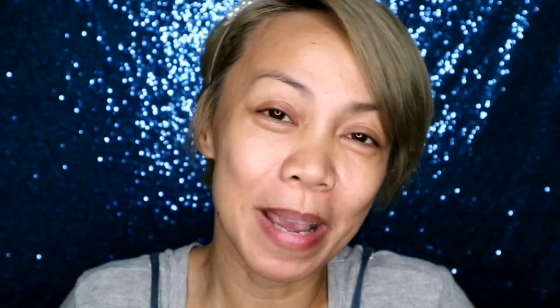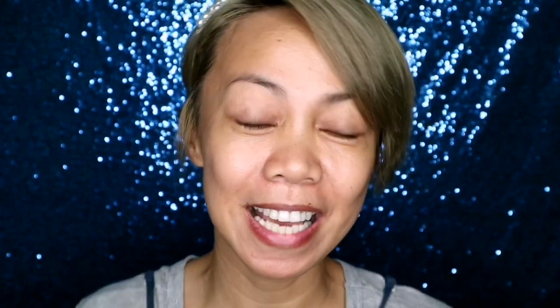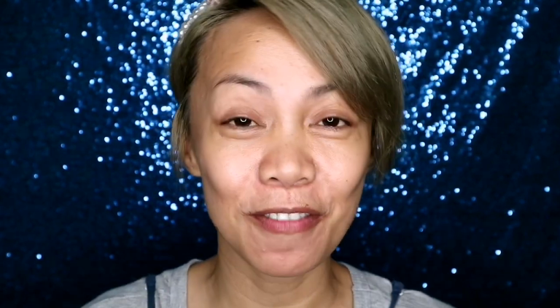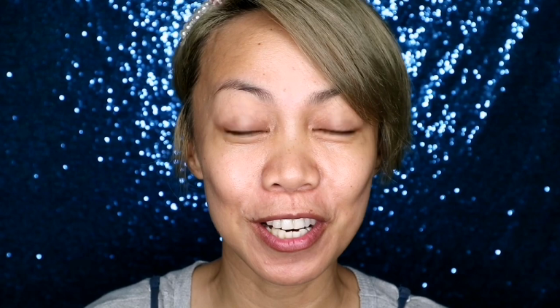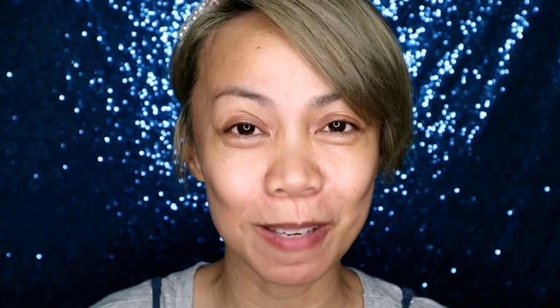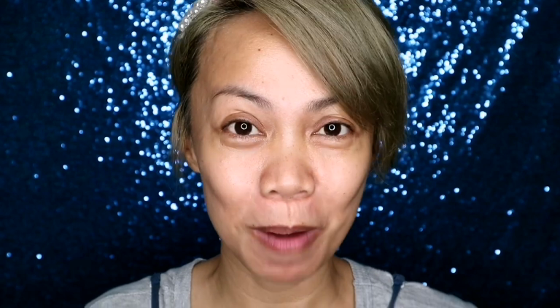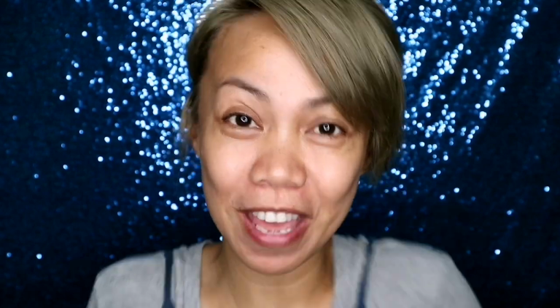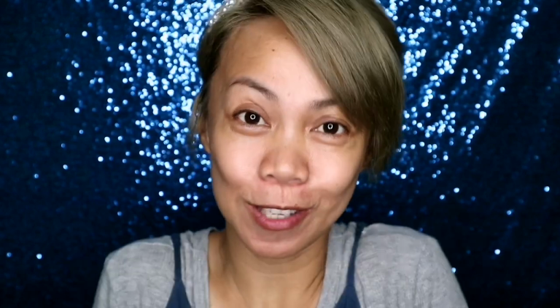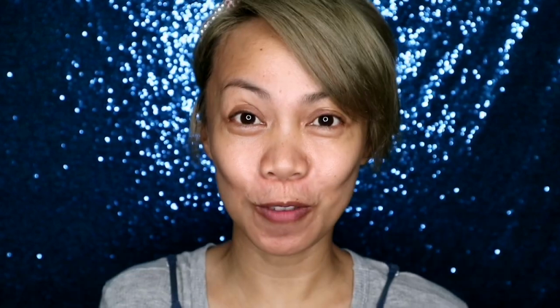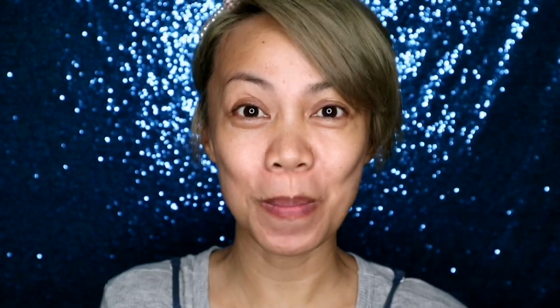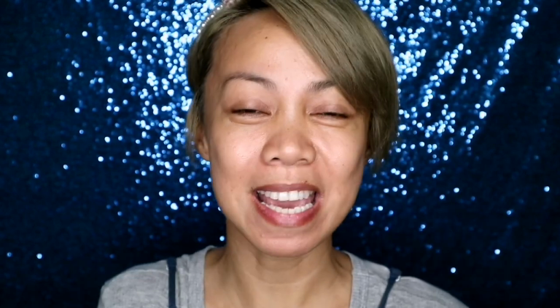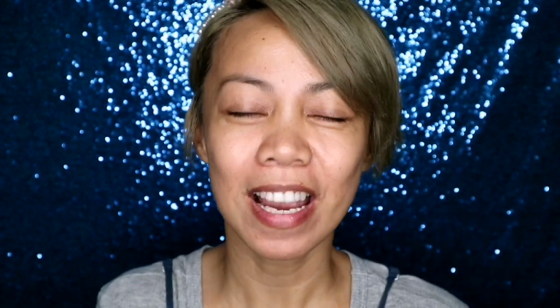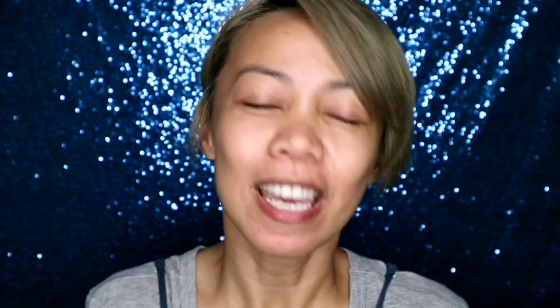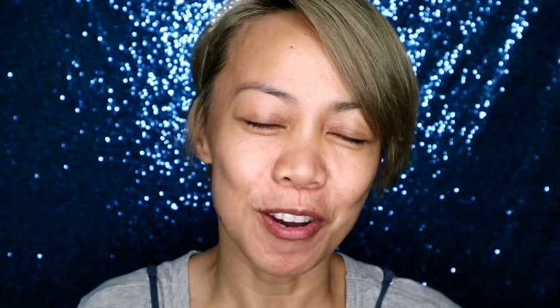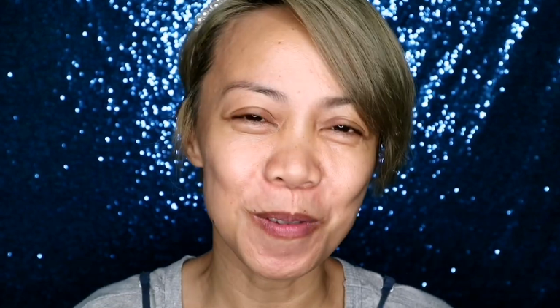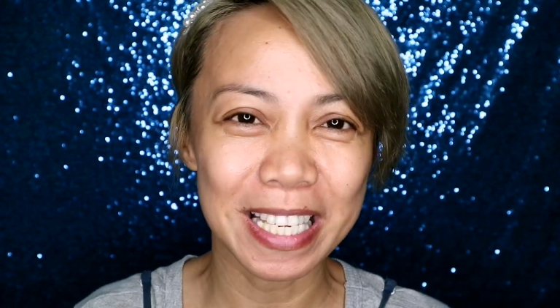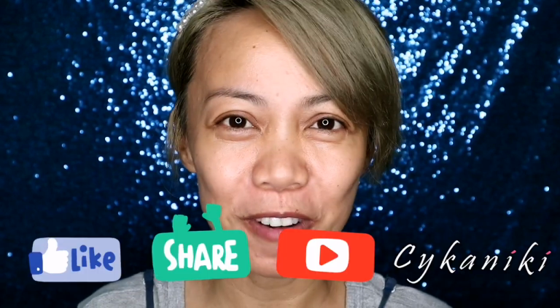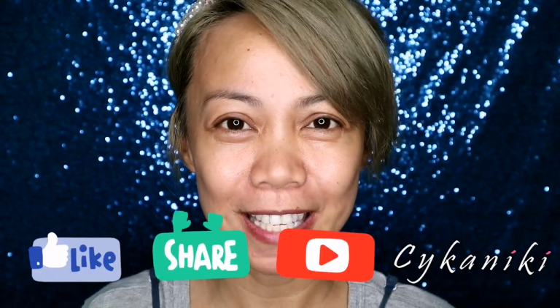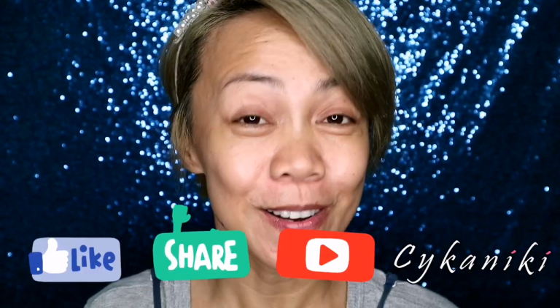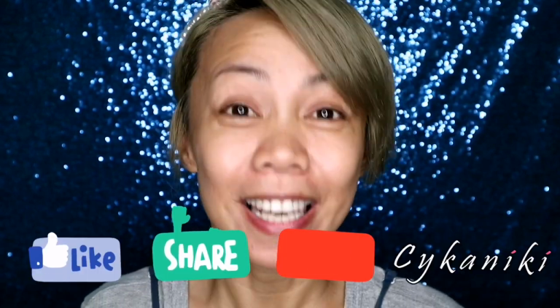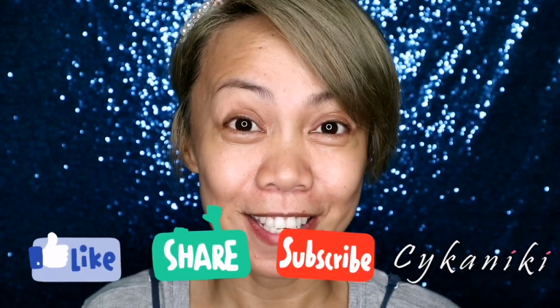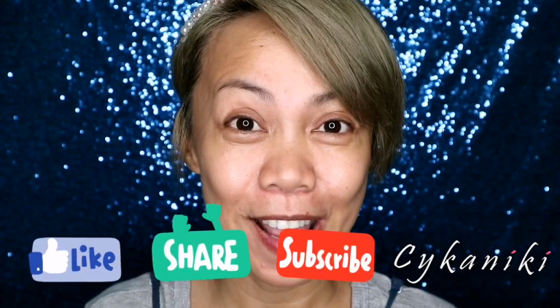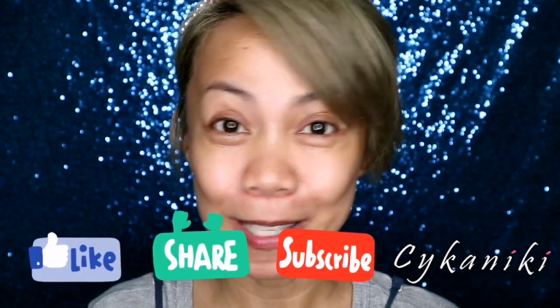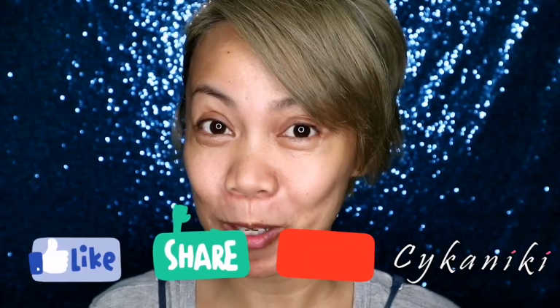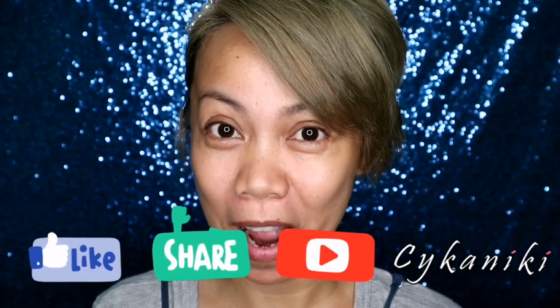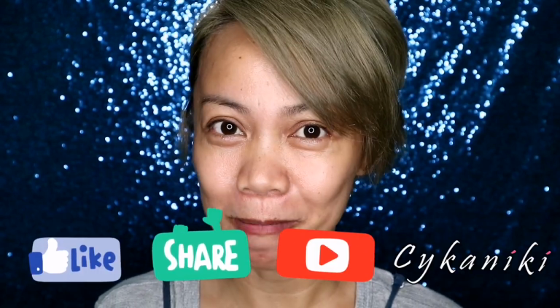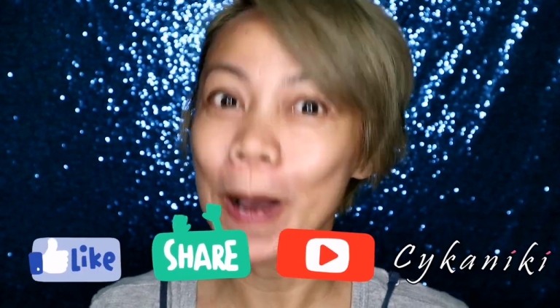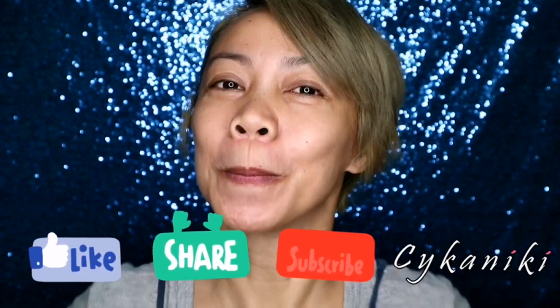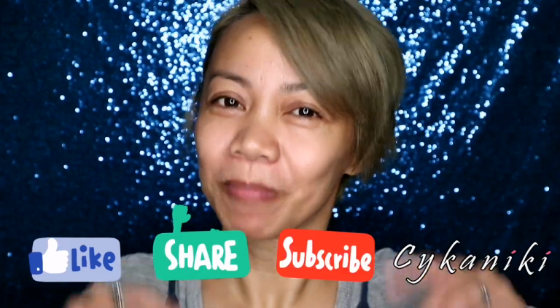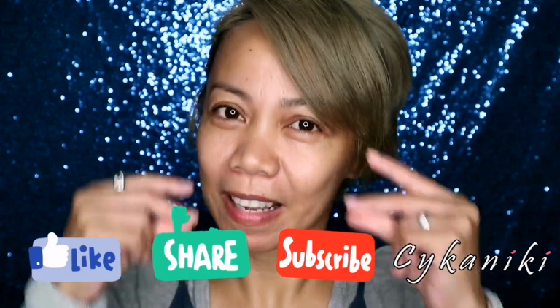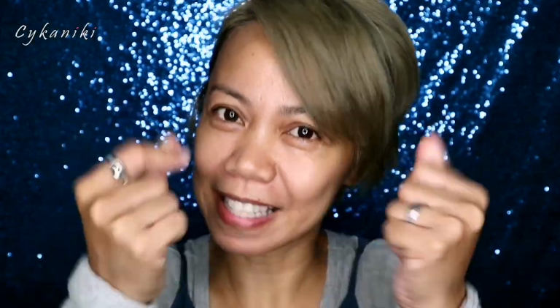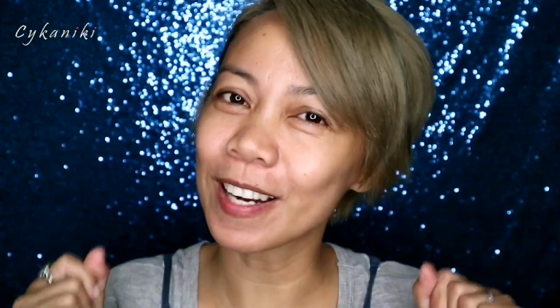By the way guys, if you're a returning subscriber, thank you so much for being here. If you're new, please don't forget to like, share, and subscribe. So, let's start.